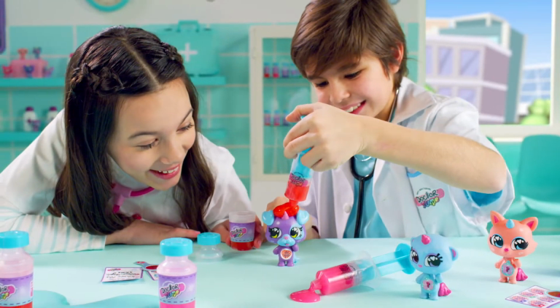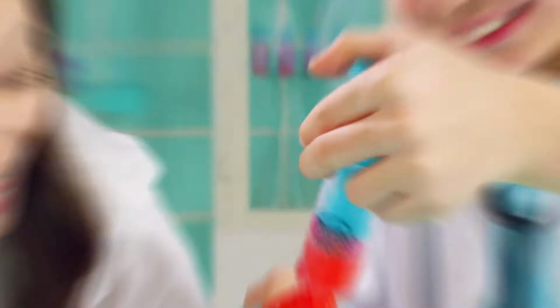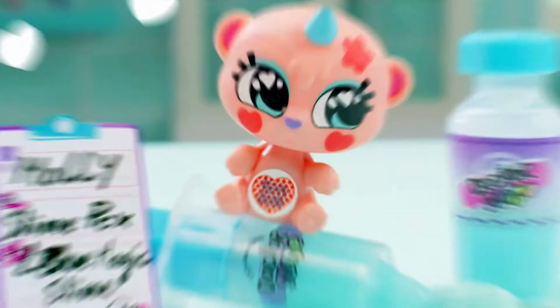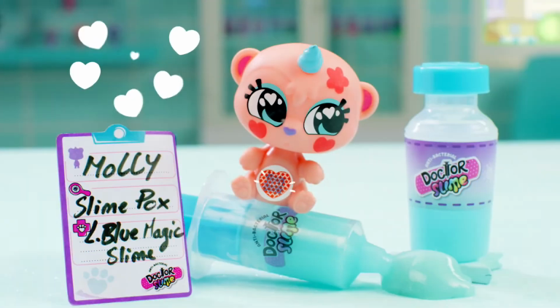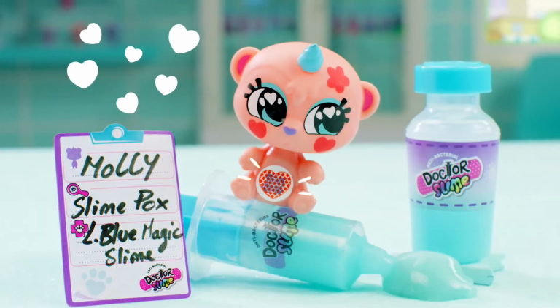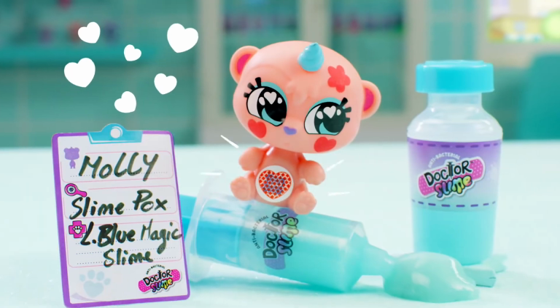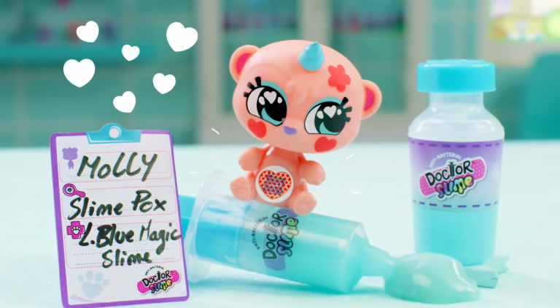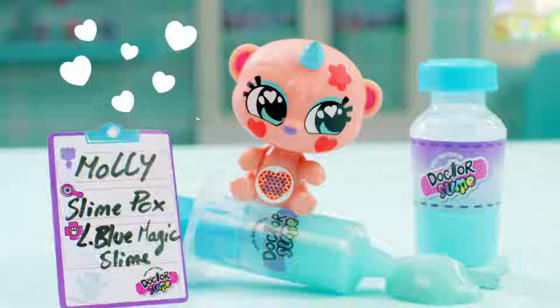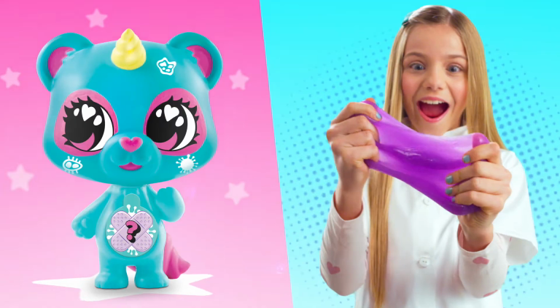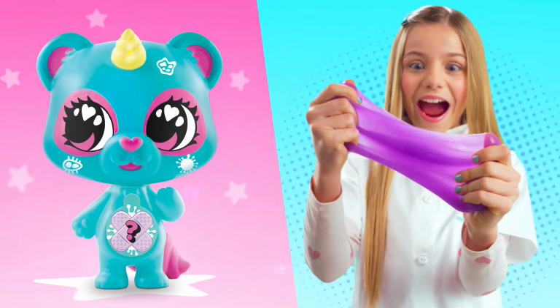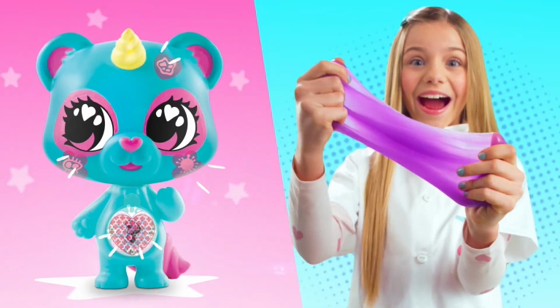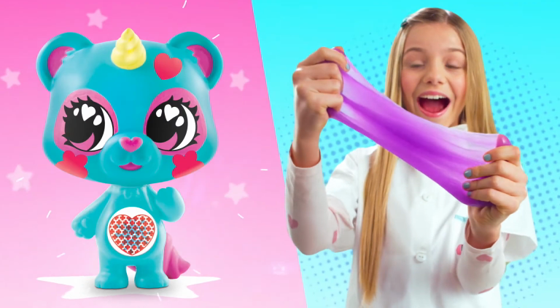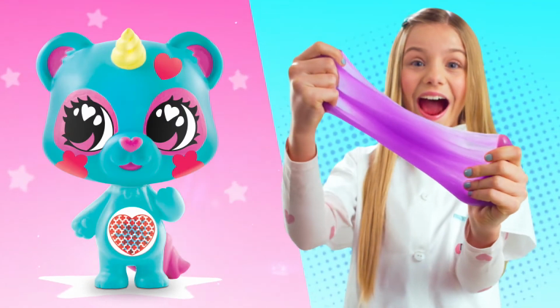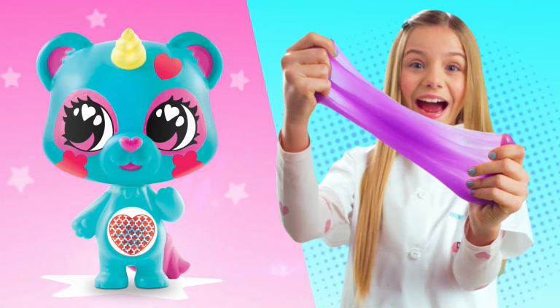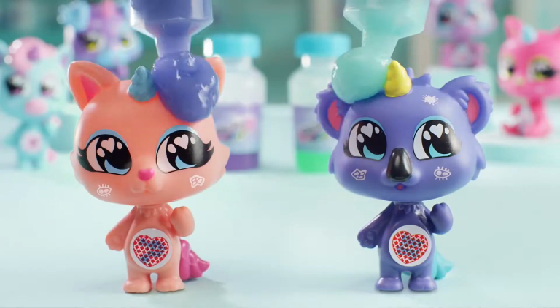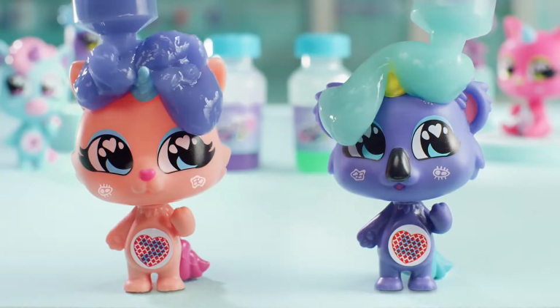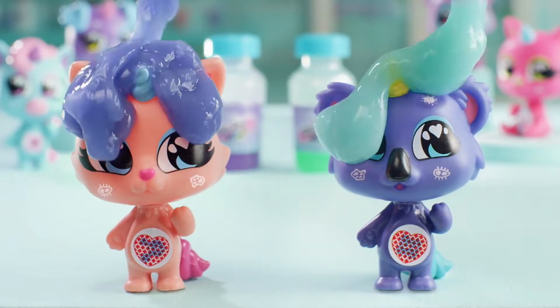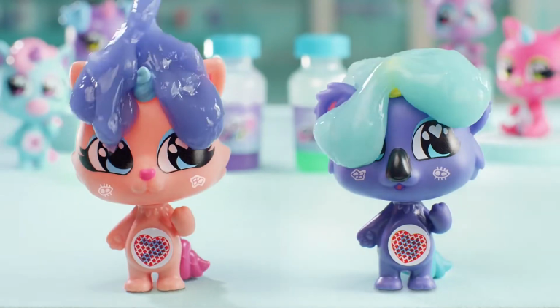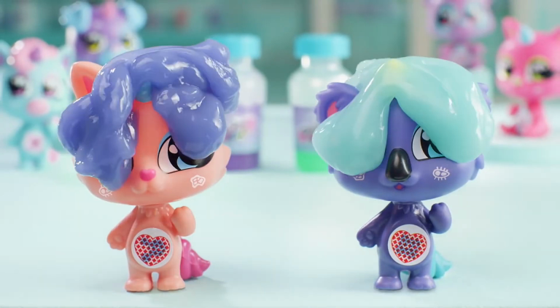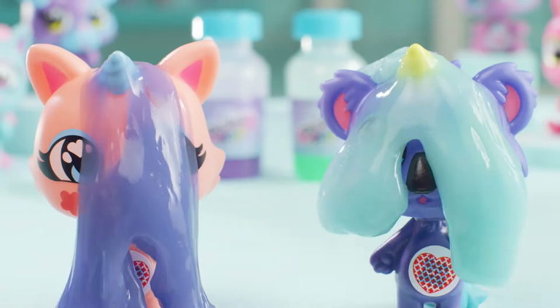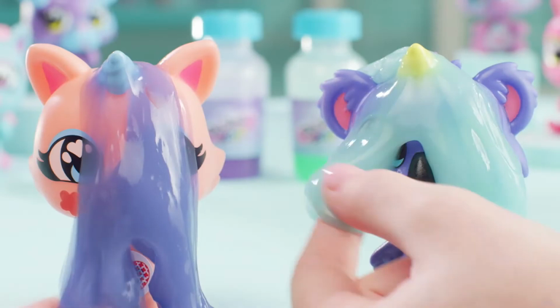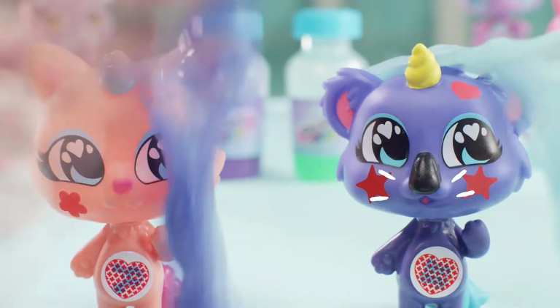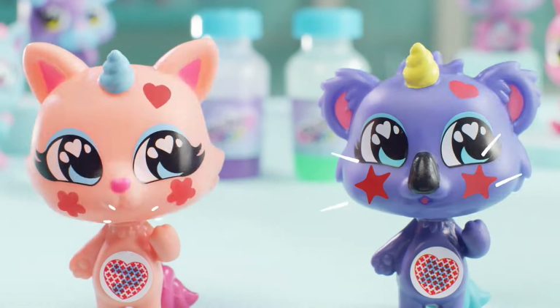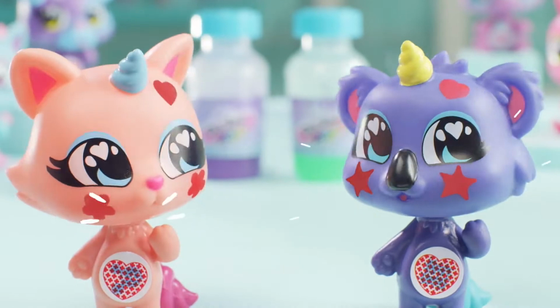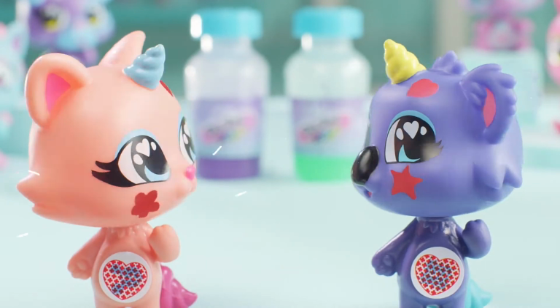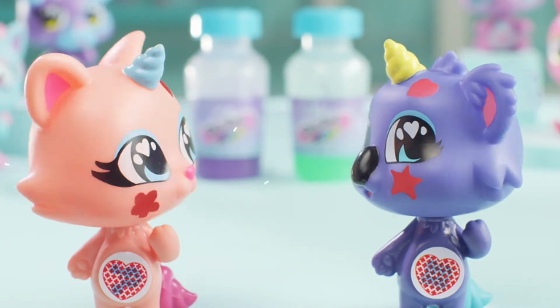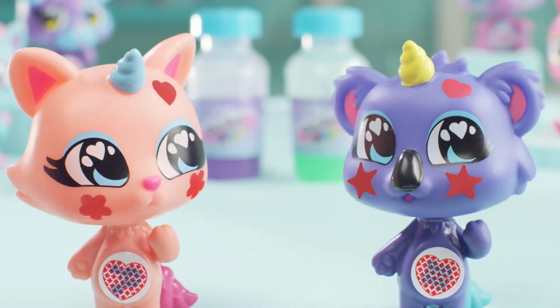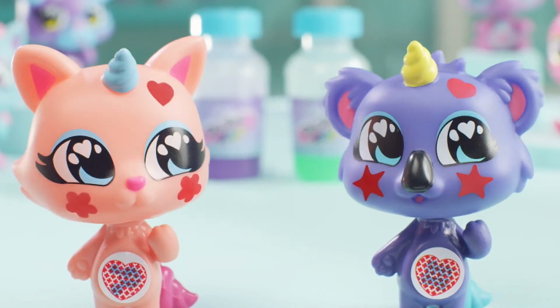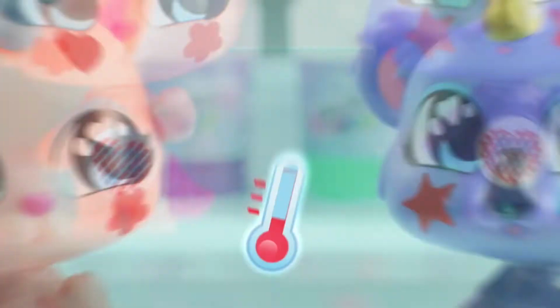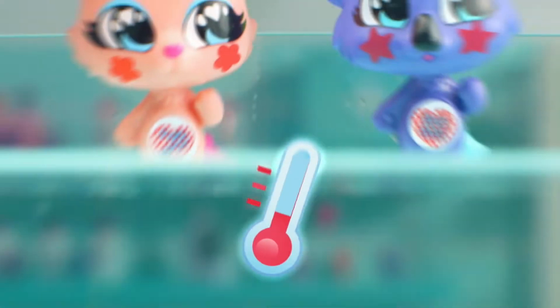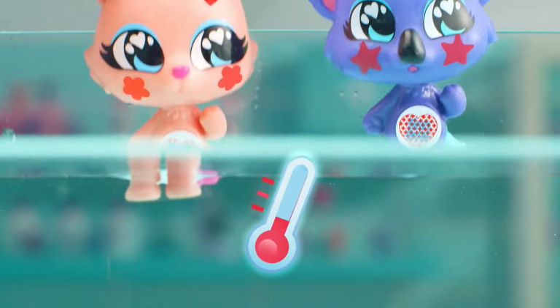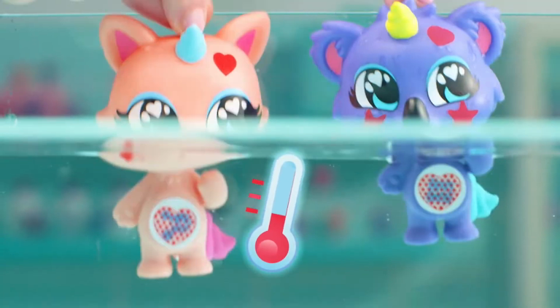Great, he's healed! Have fun with slime! Dive them in warm water and they are sick again!